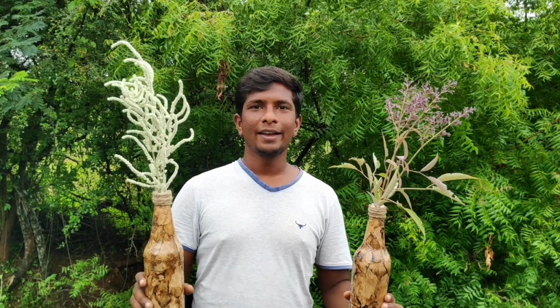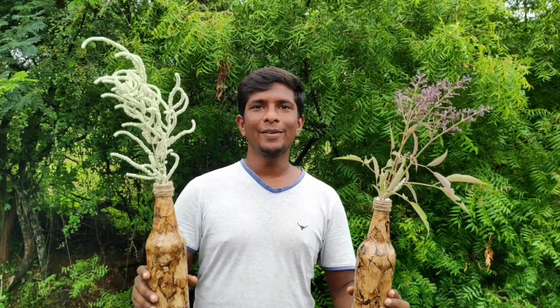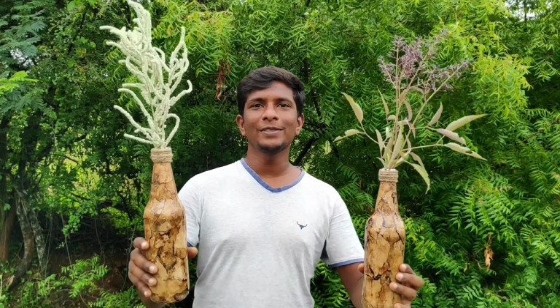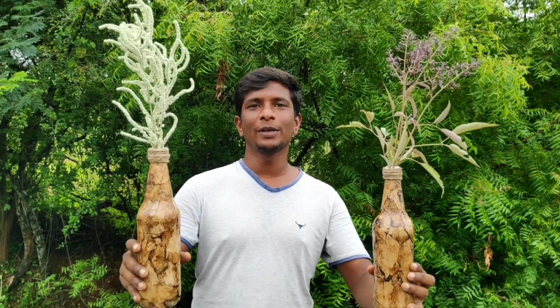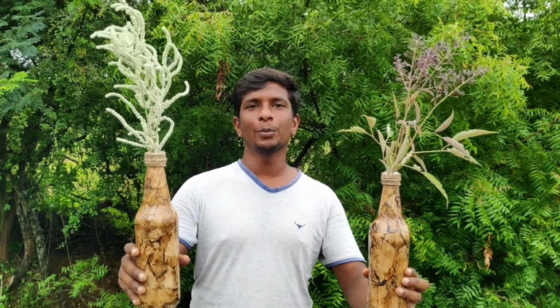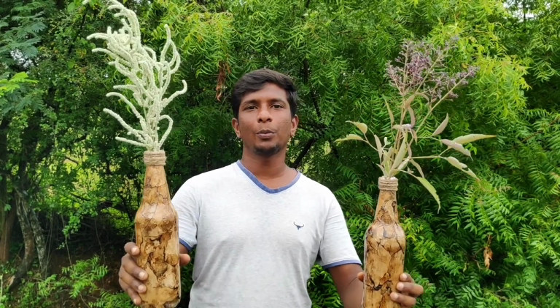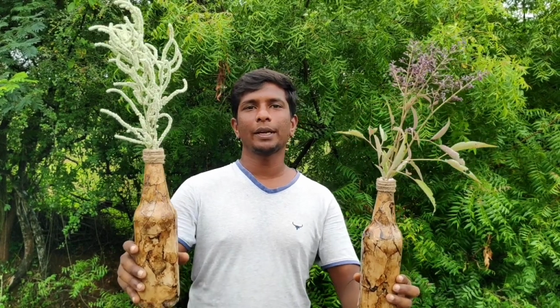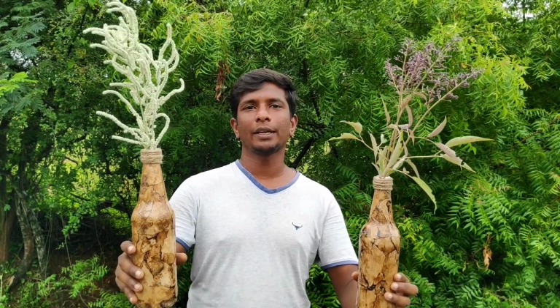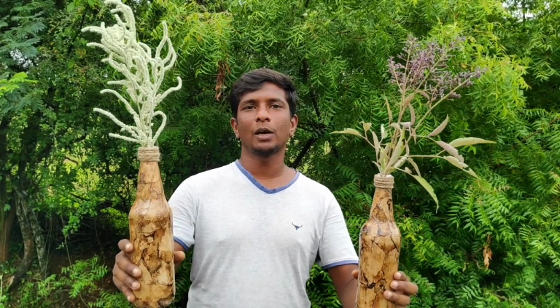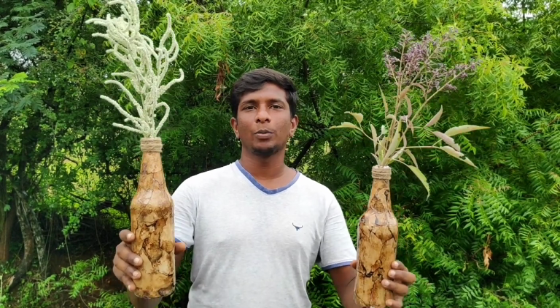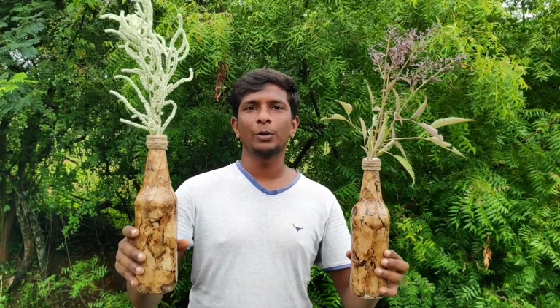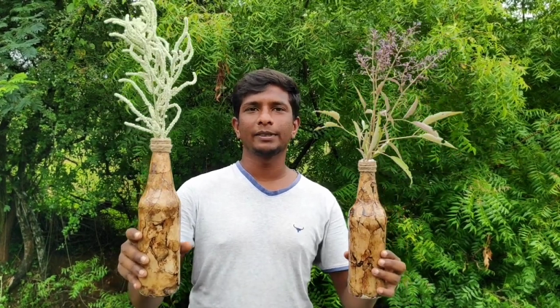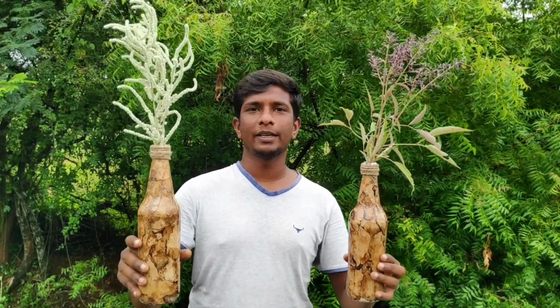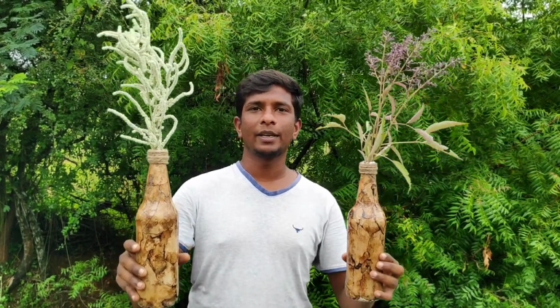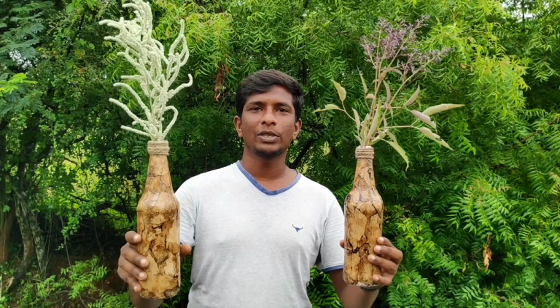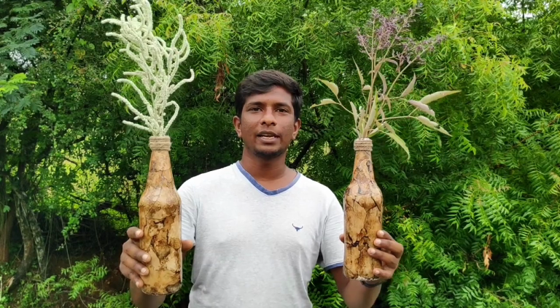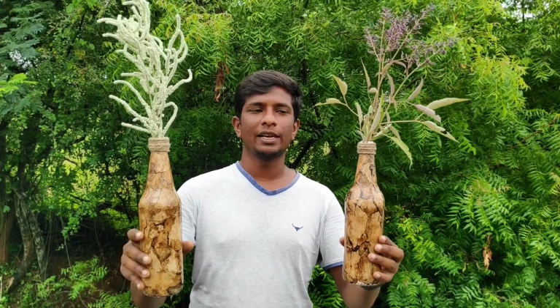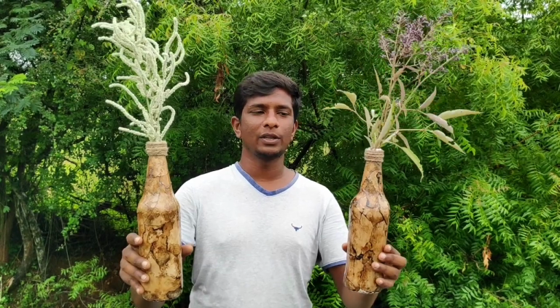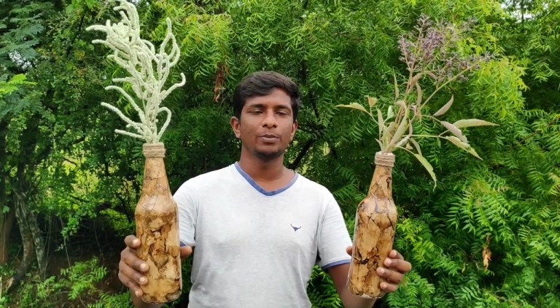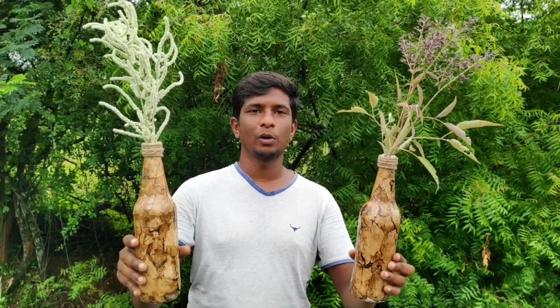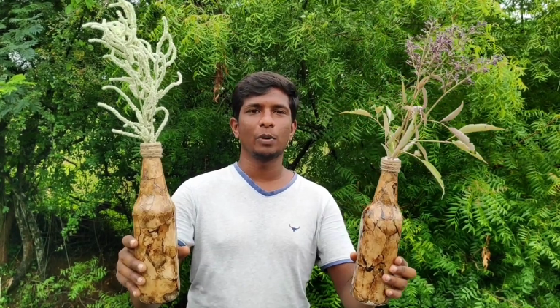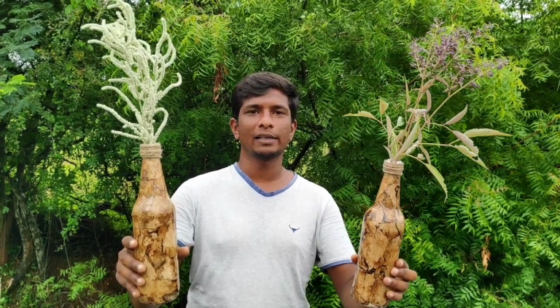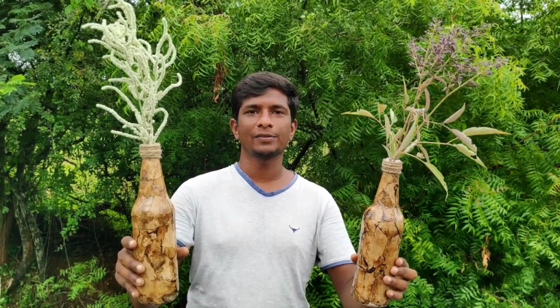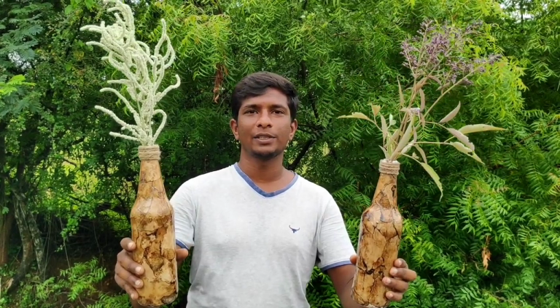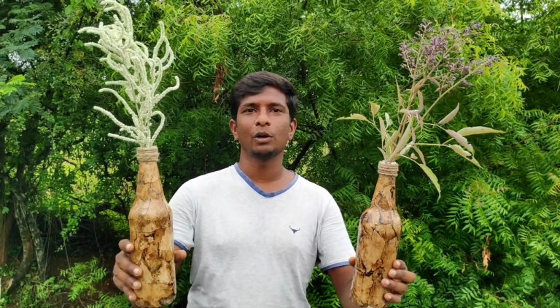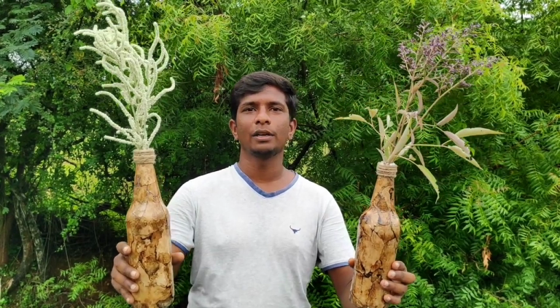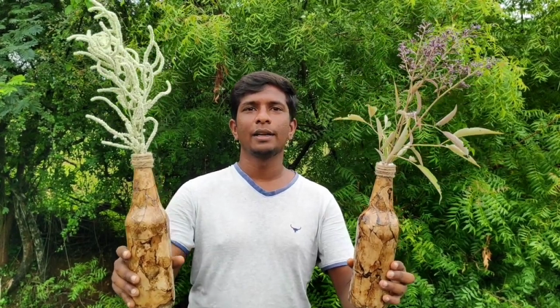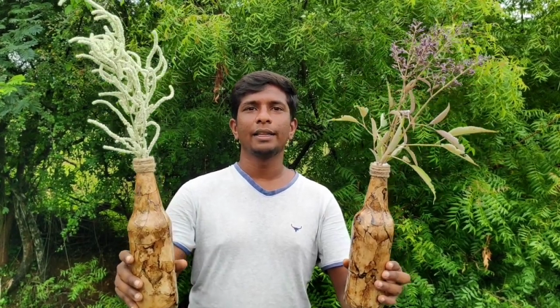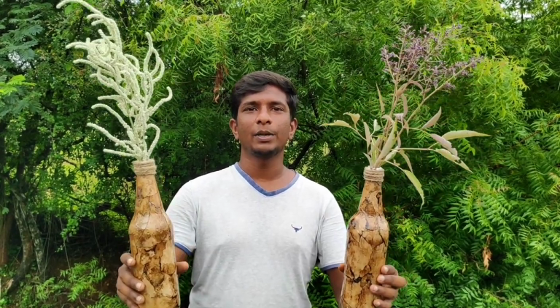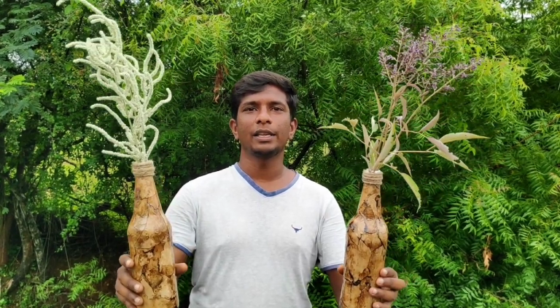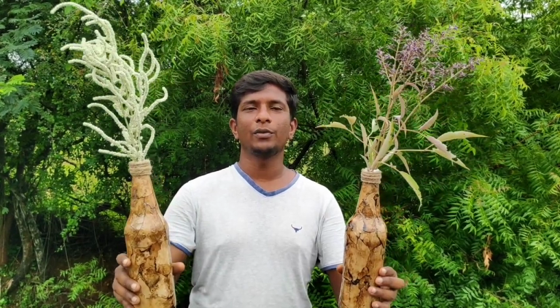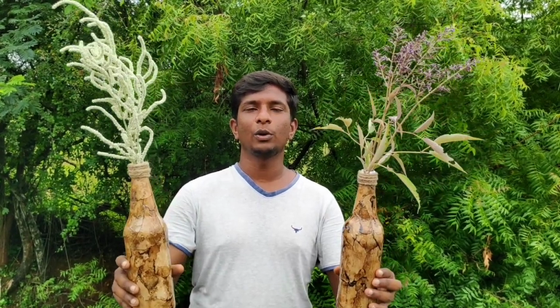Hi friends, welcome to Rupaq Tech. We are Praveen Pest. Our channel is simple and simple. Let's see how you do this video.